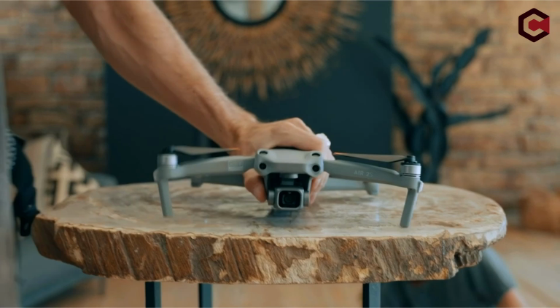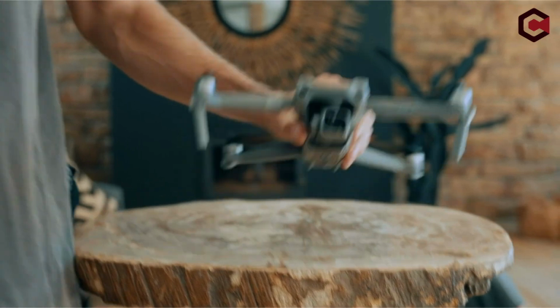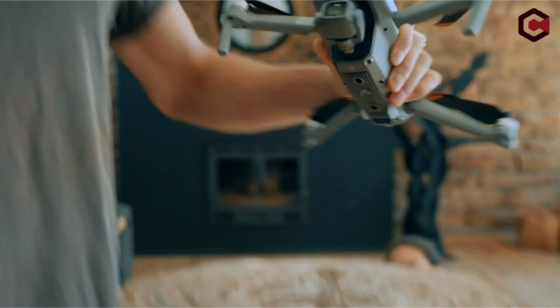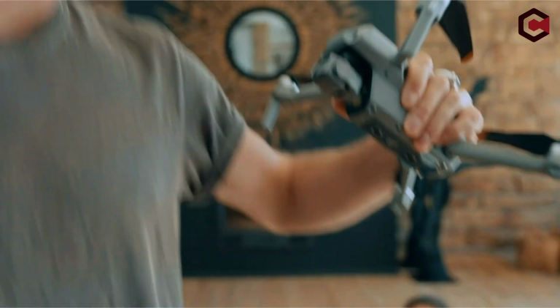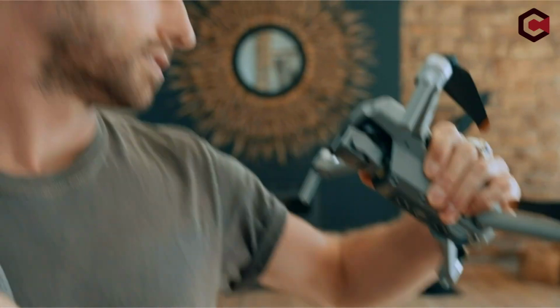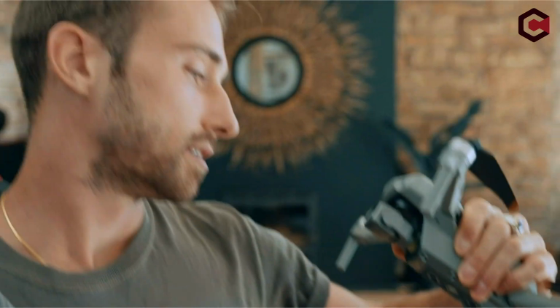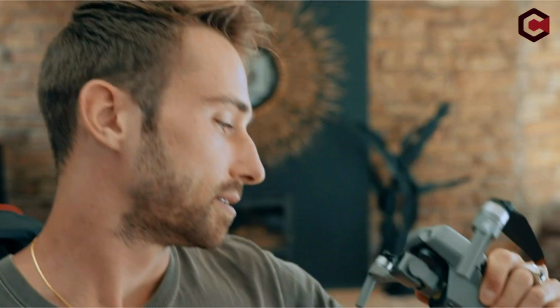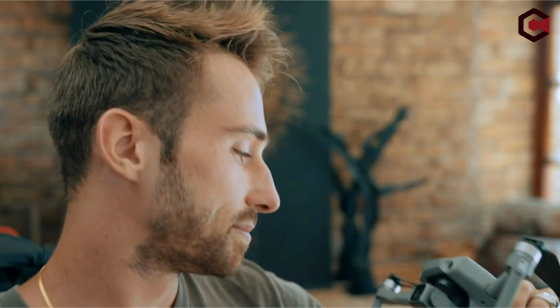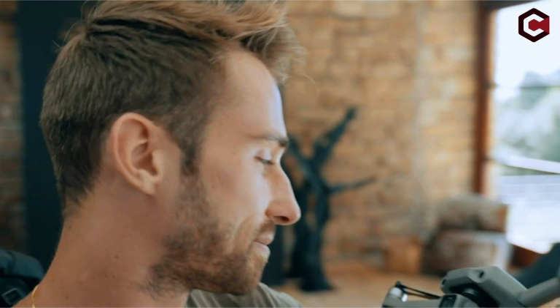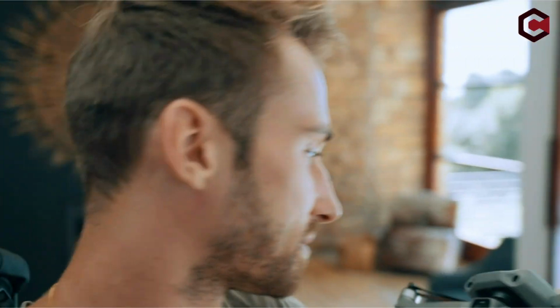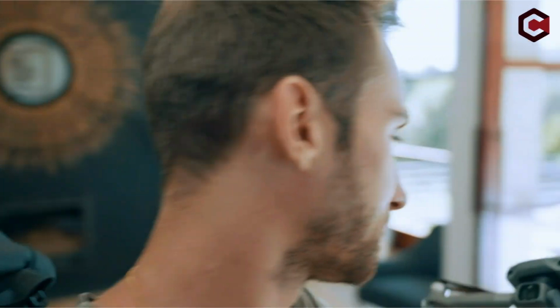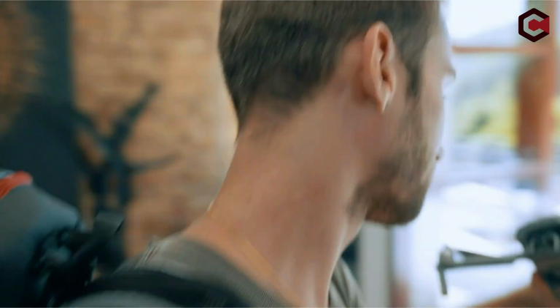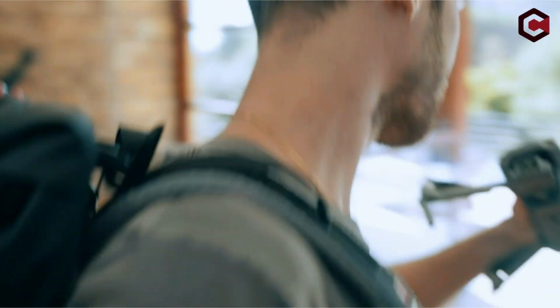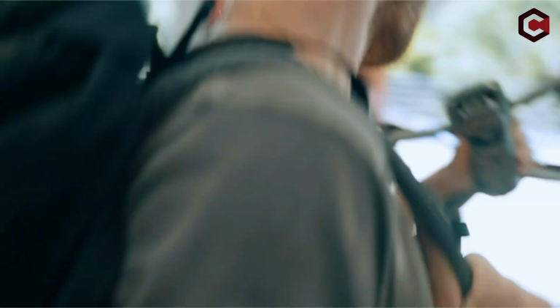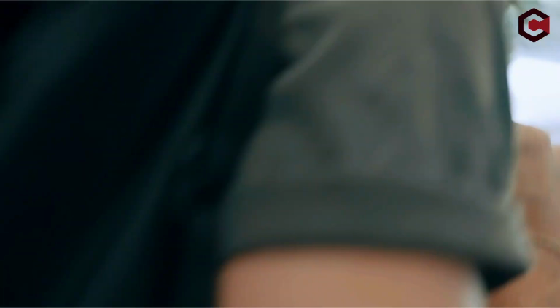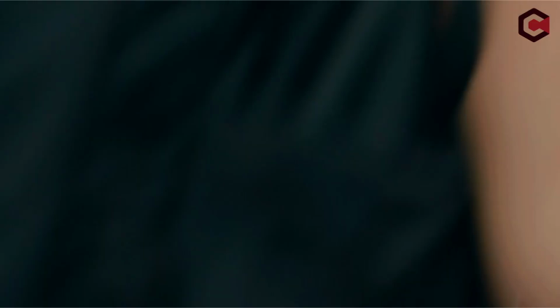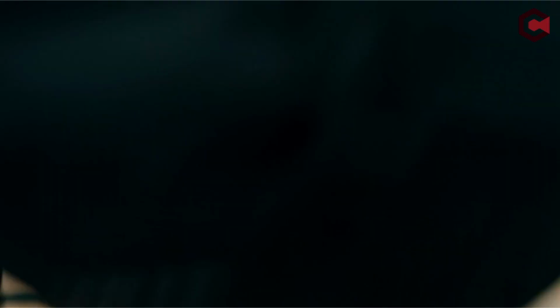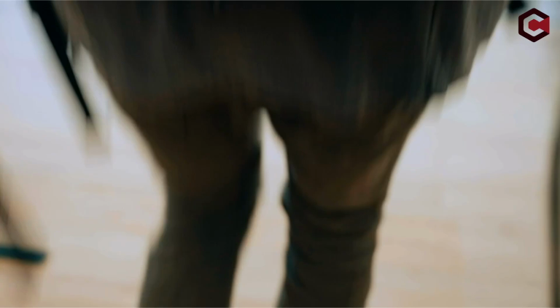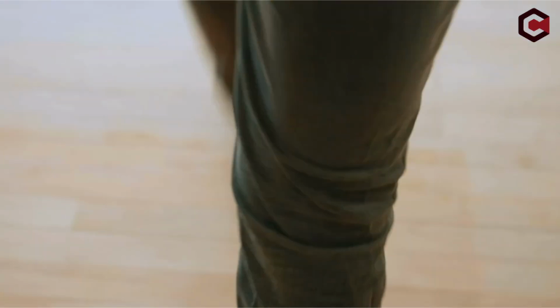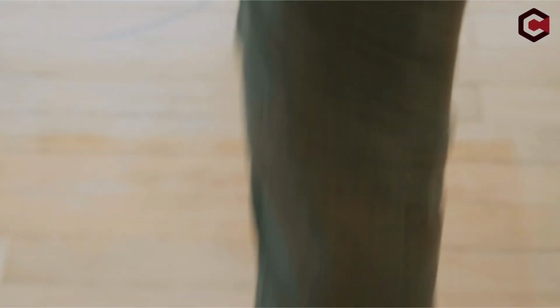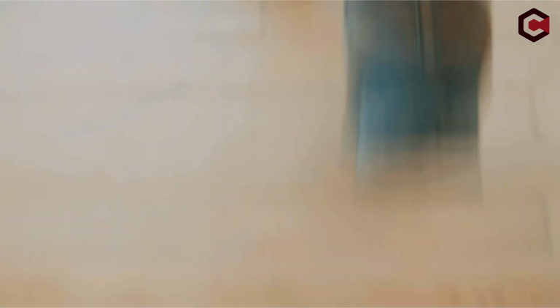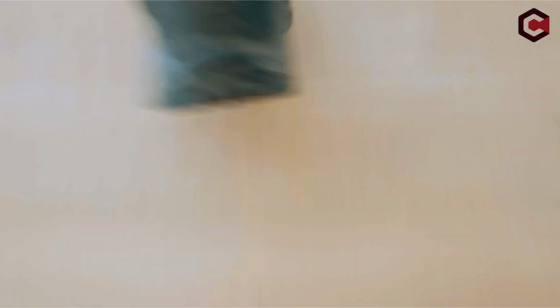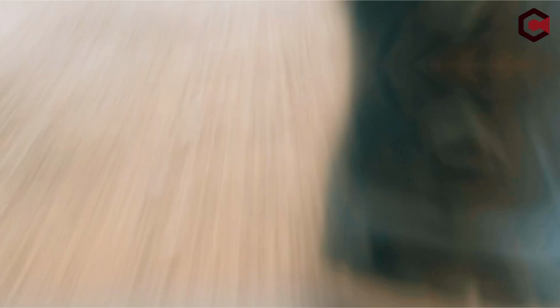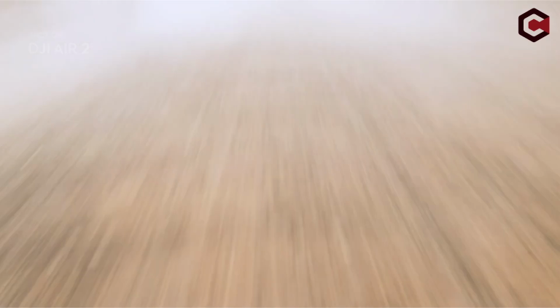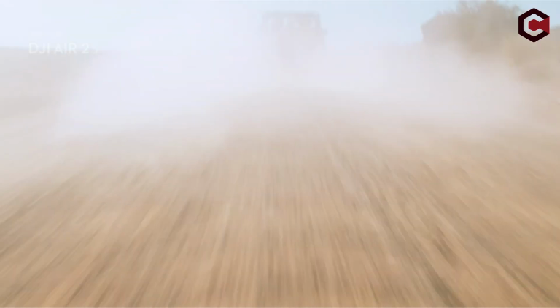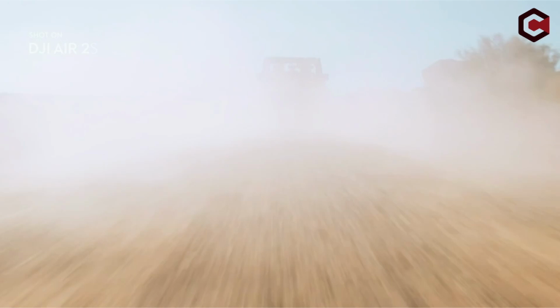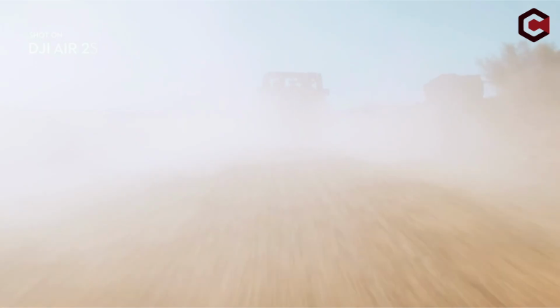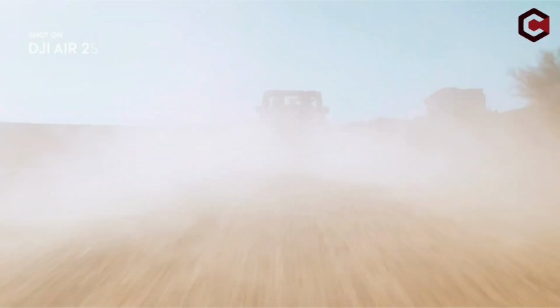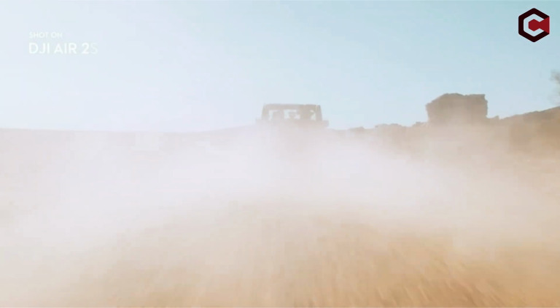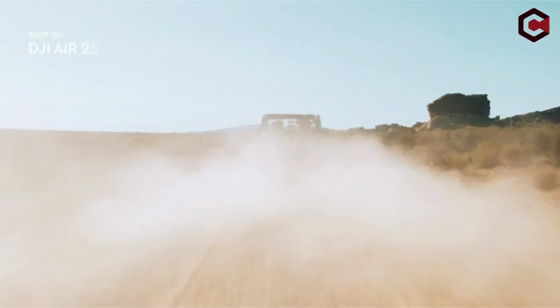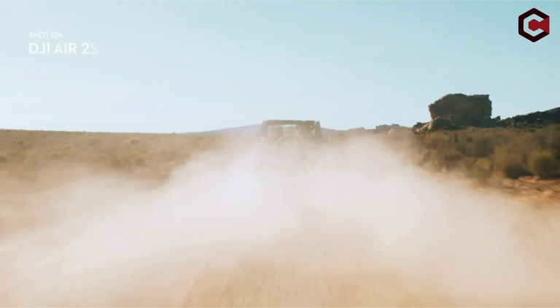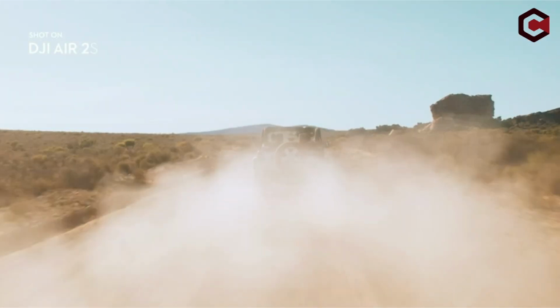Hi, what's up everyone. In this video, we are going to talk about the top best drones for farm security you can buy on Amazon.